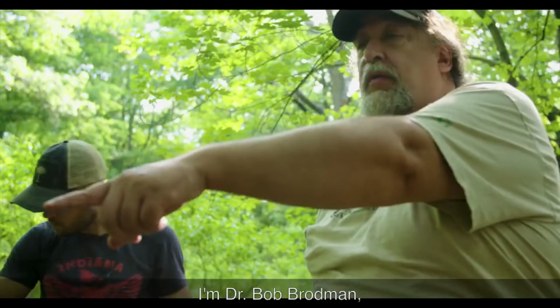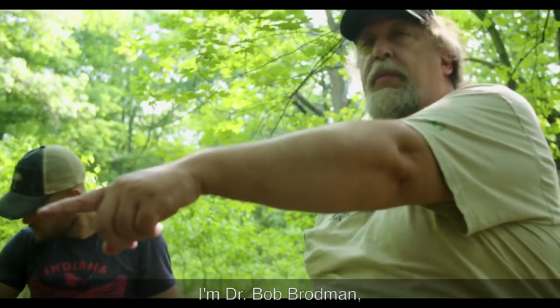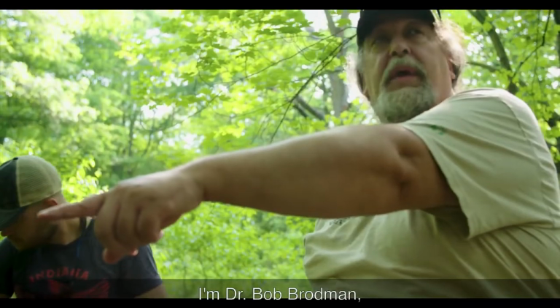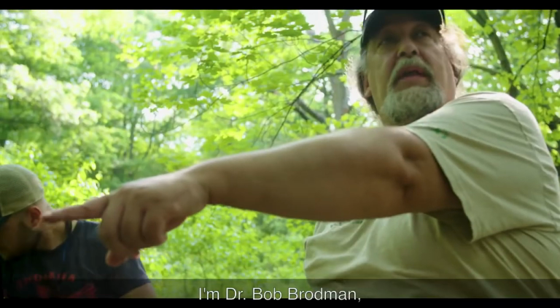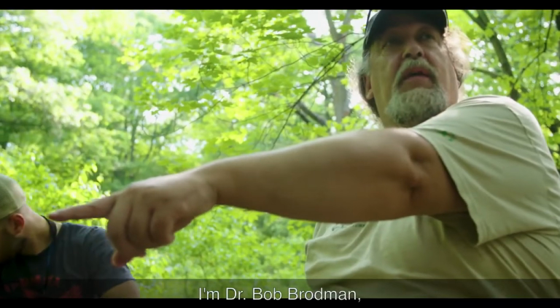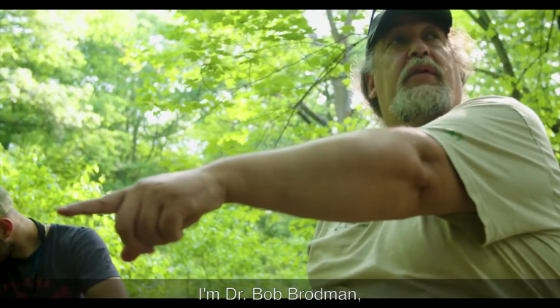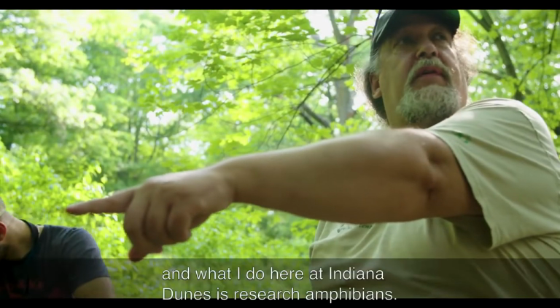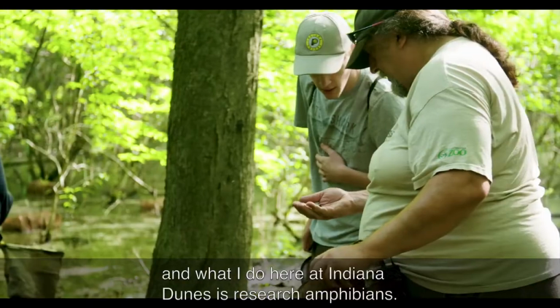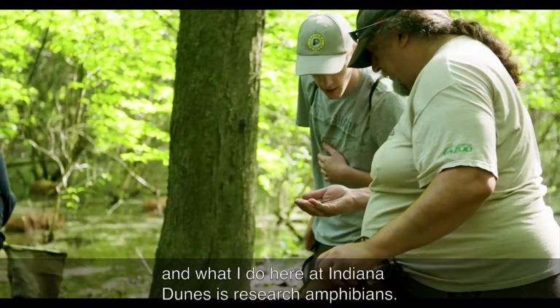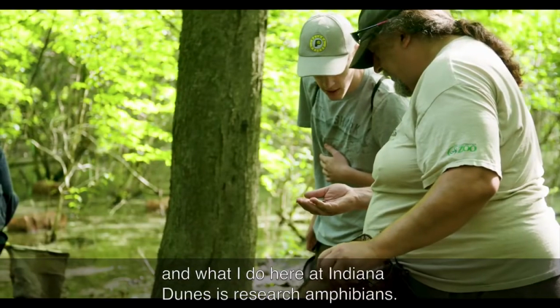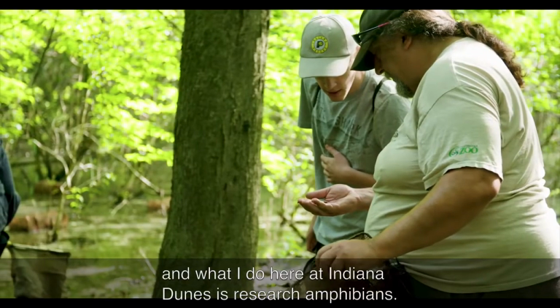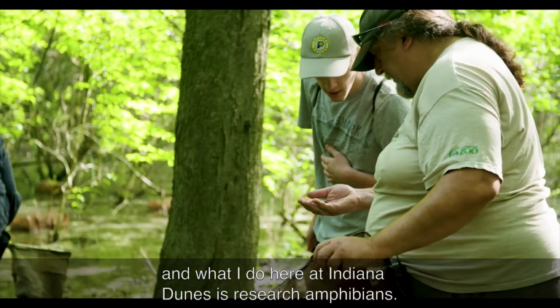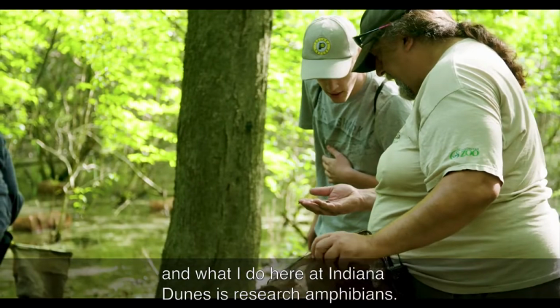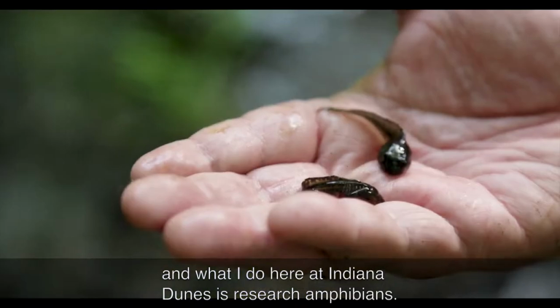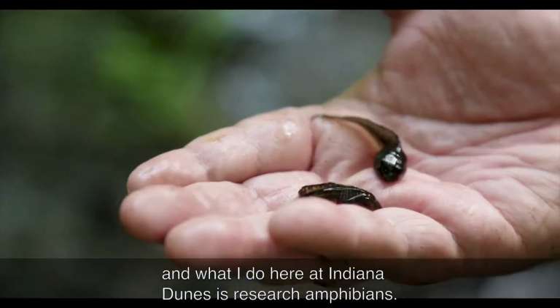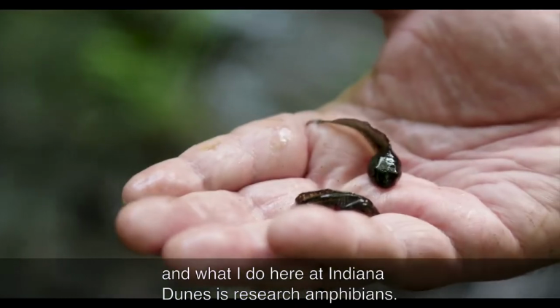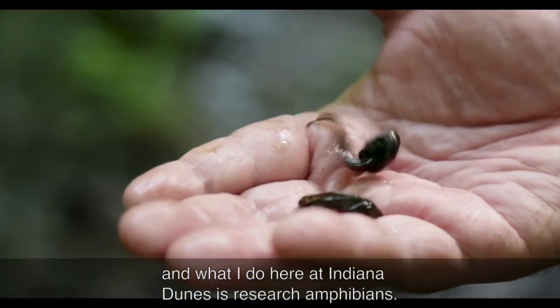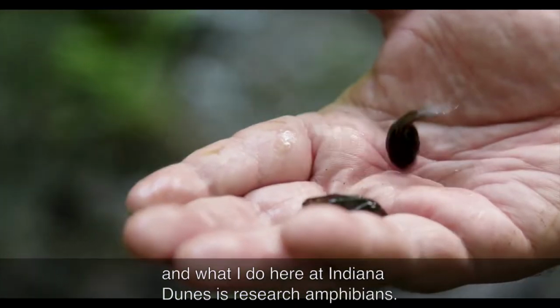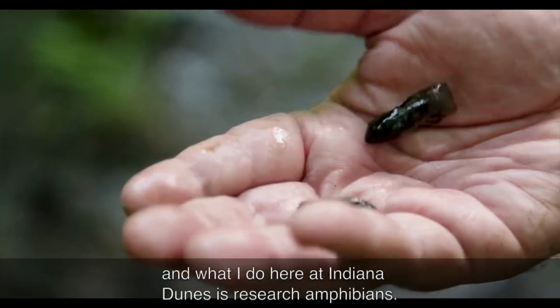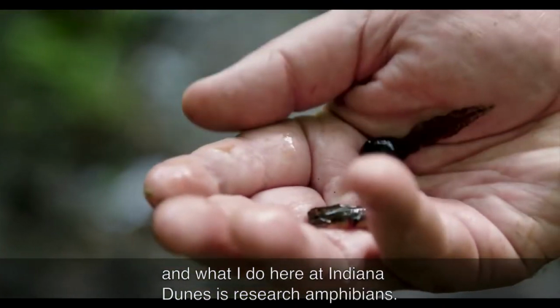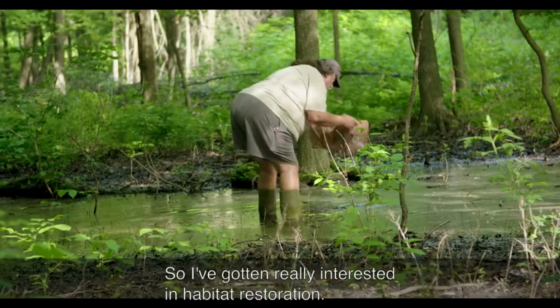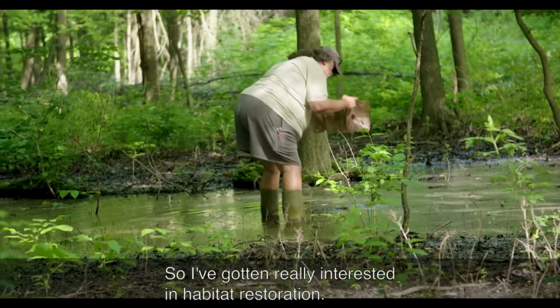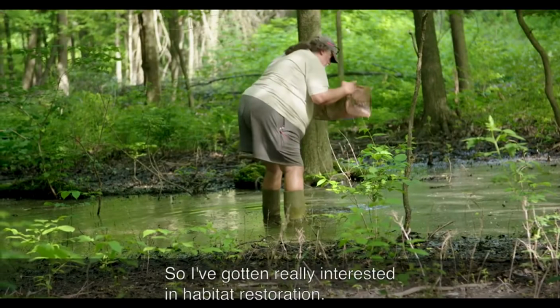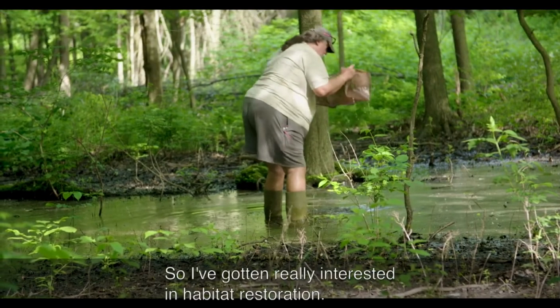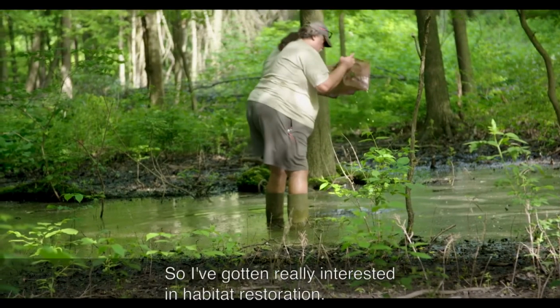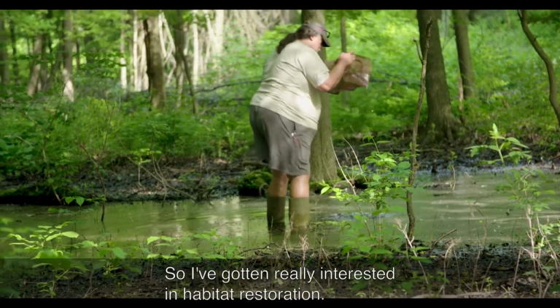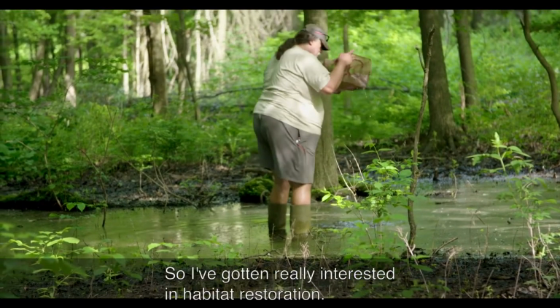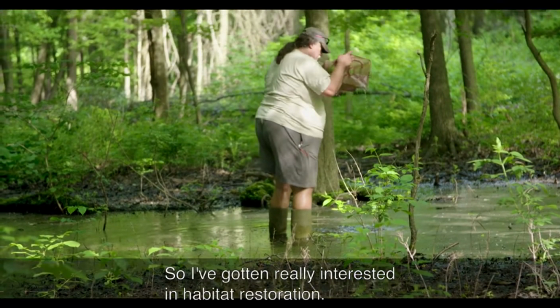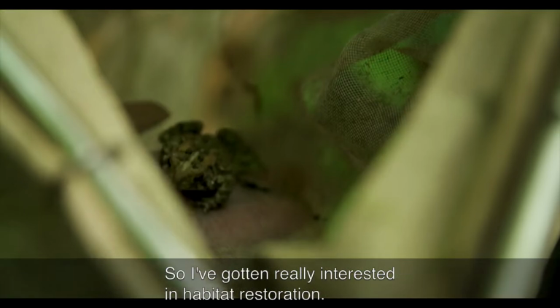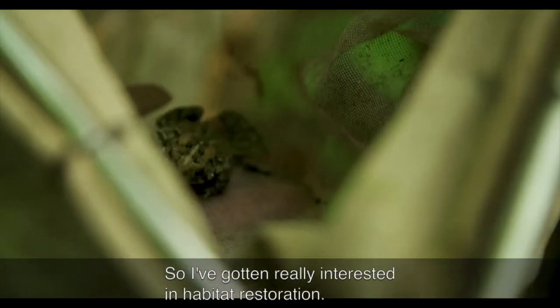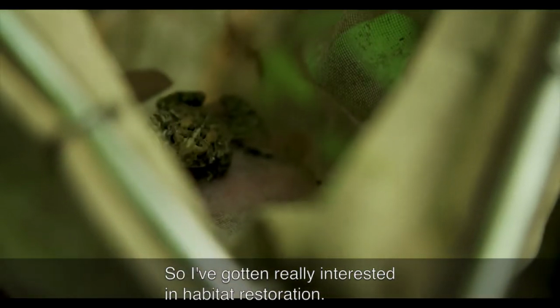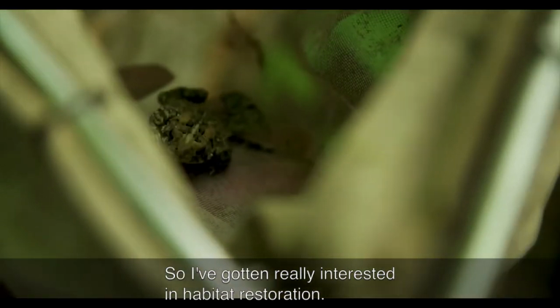I'm Dr. Bob Brodman, and what I do here at Indiana Dunes is researching amphibians. I've gotten really interested in habitat restoration.